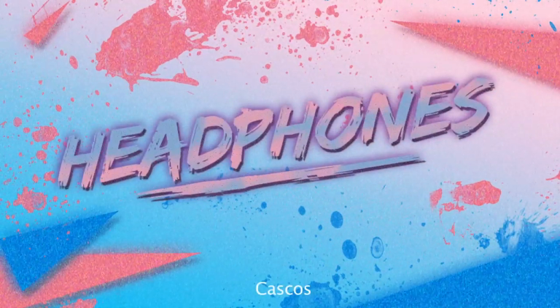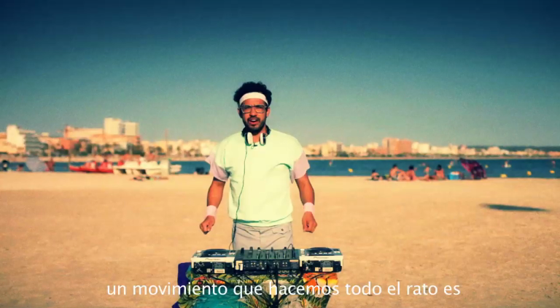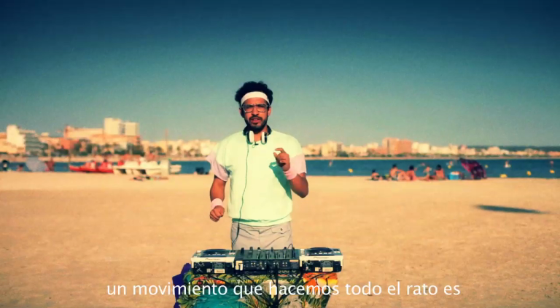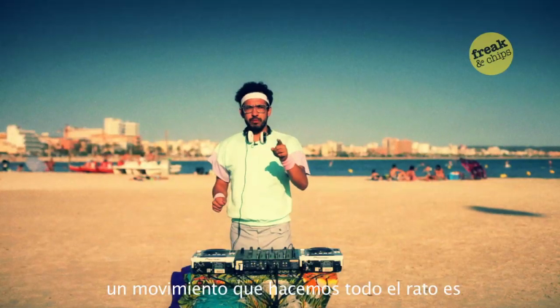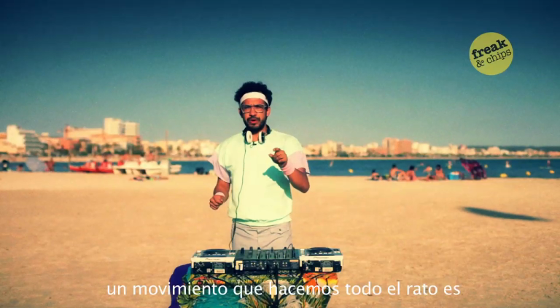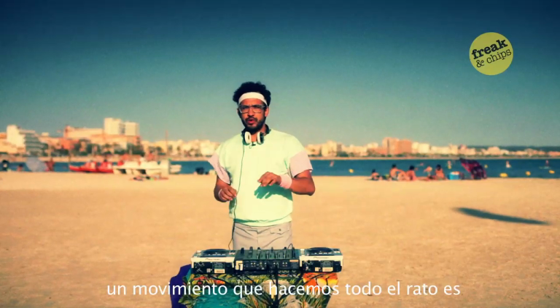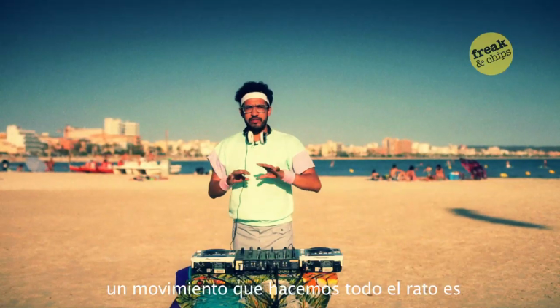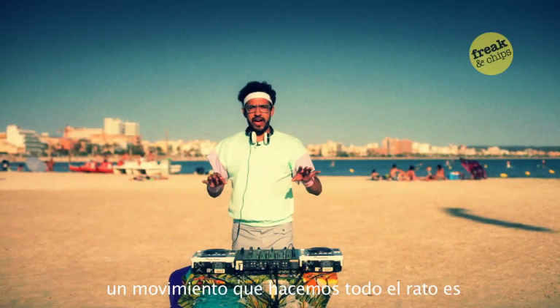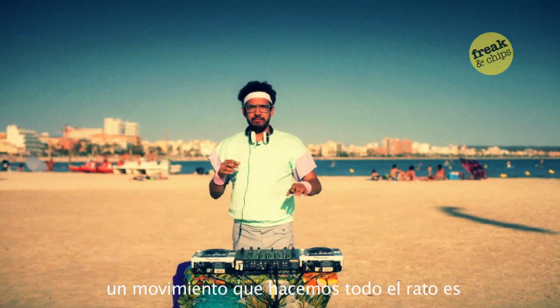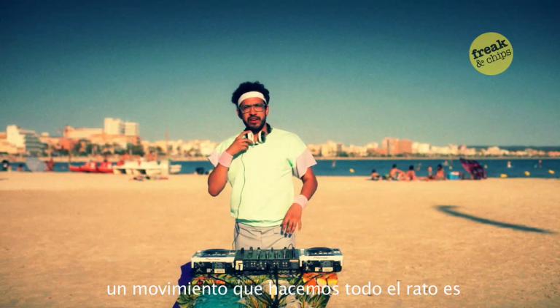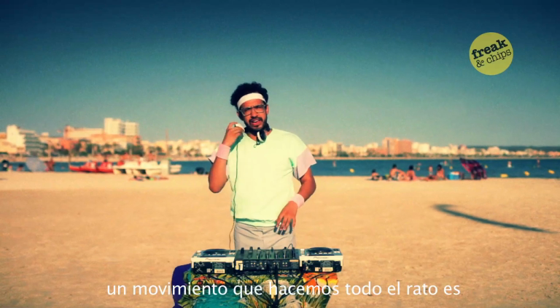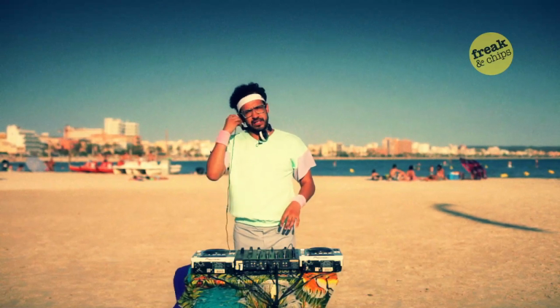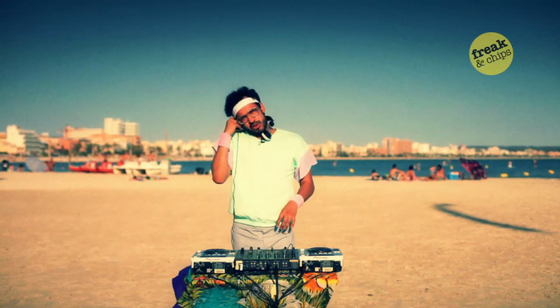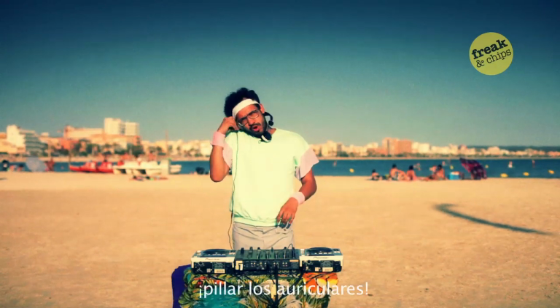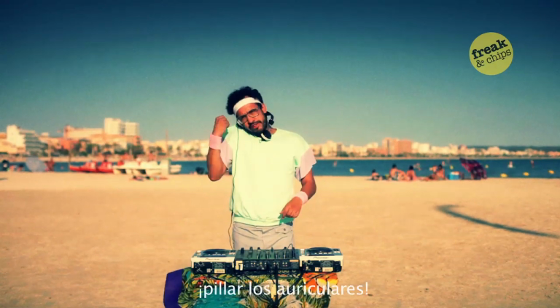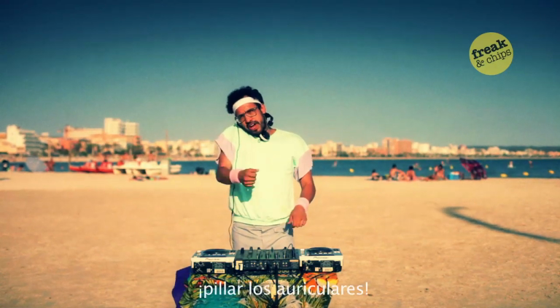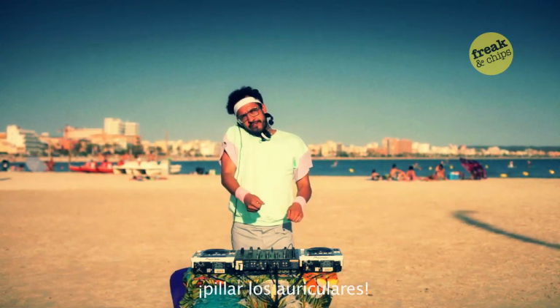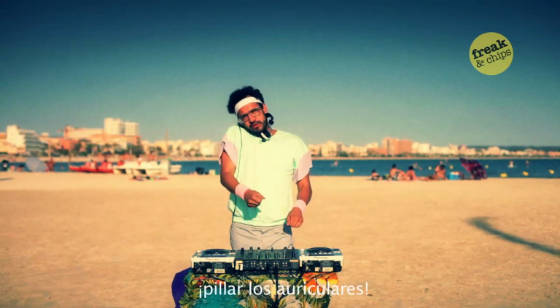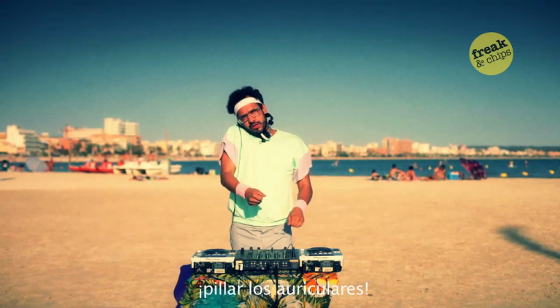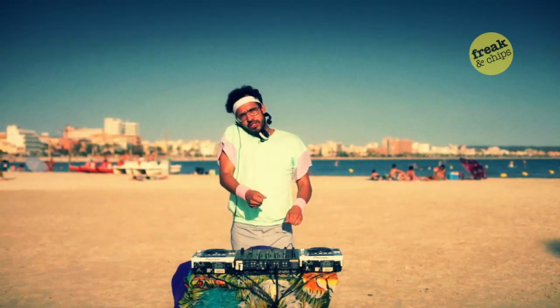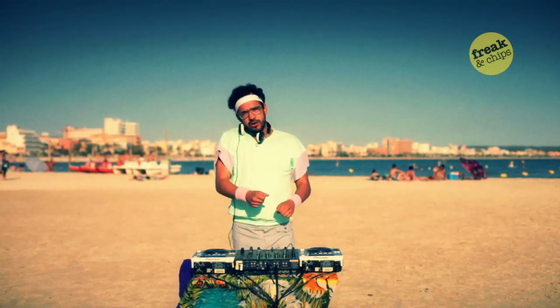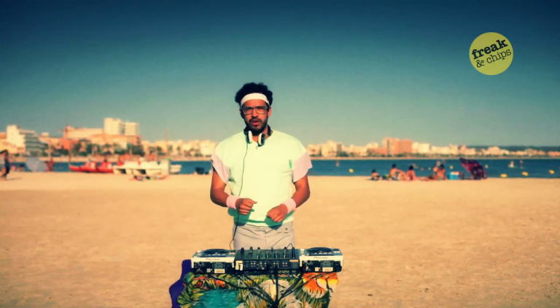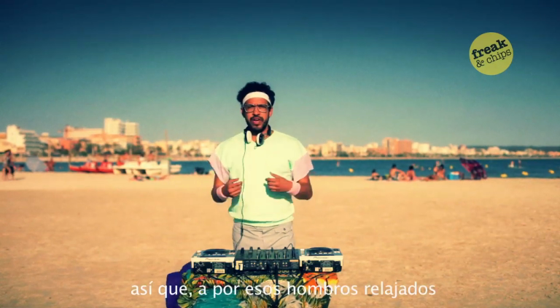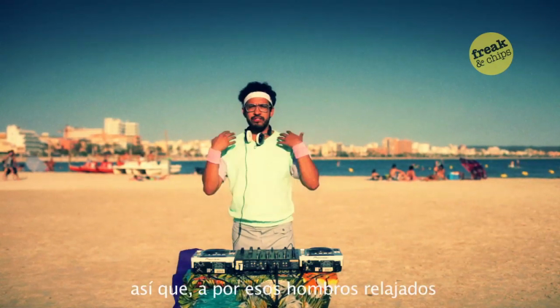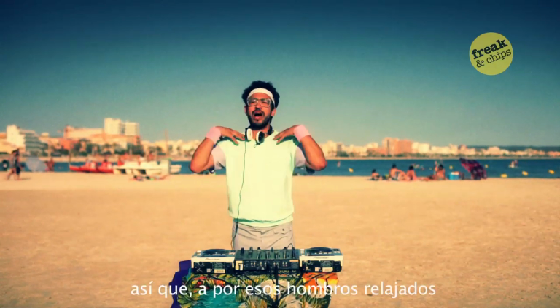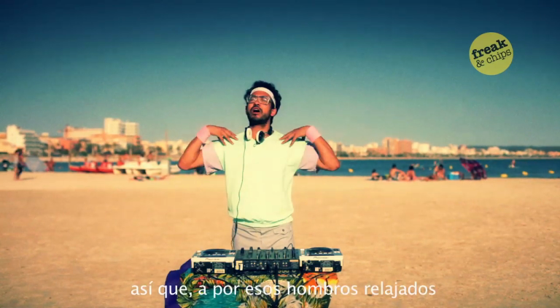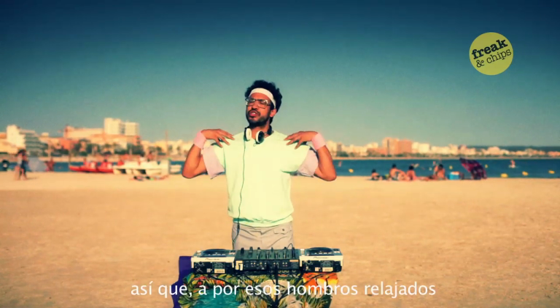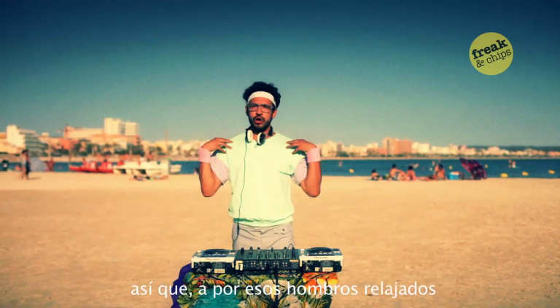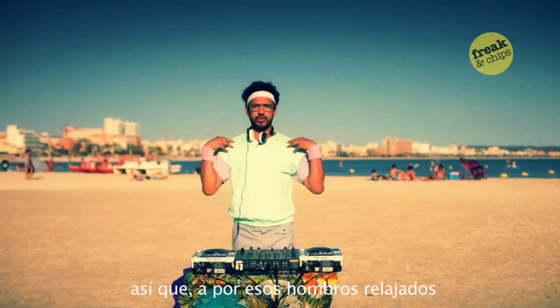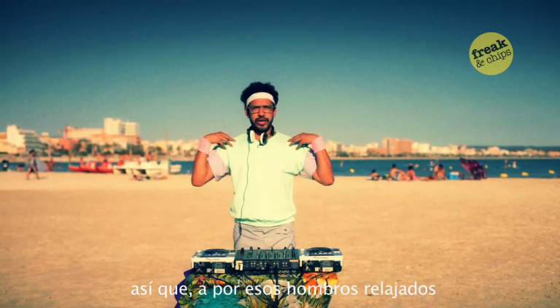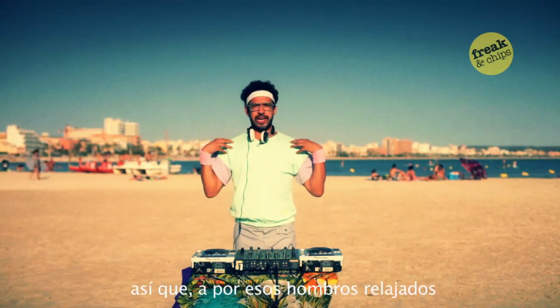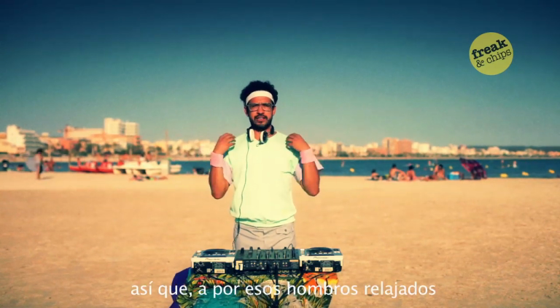Another movement we do every time is grabbing our headphones. So we have to have our shoulders really relaxed.